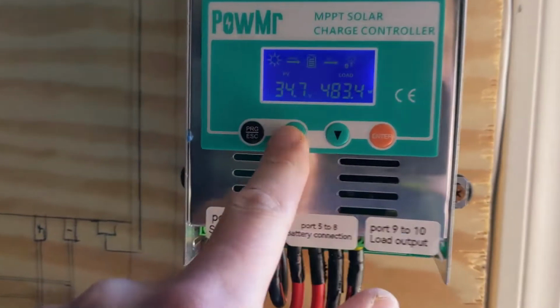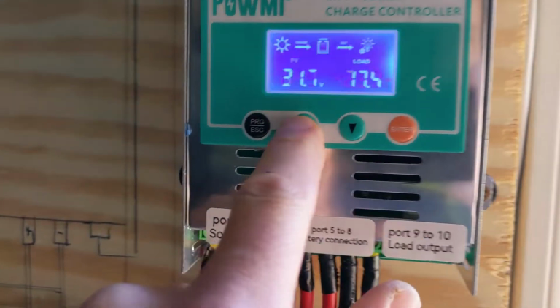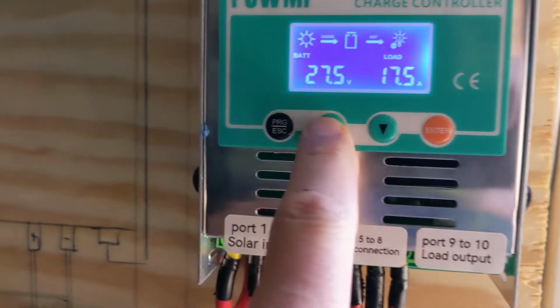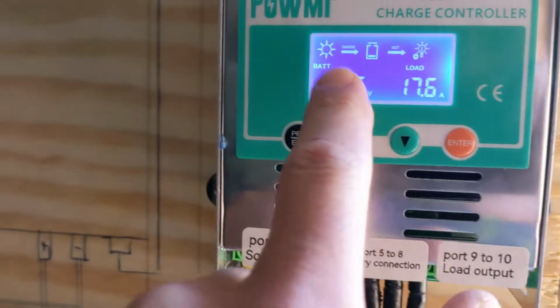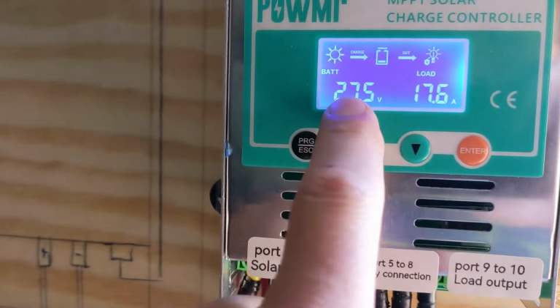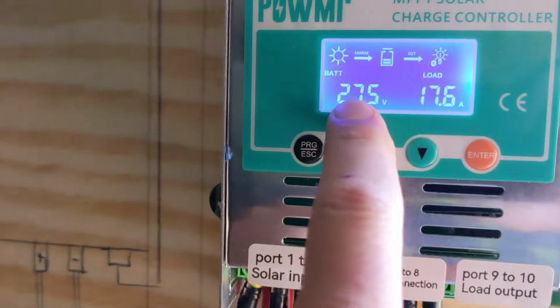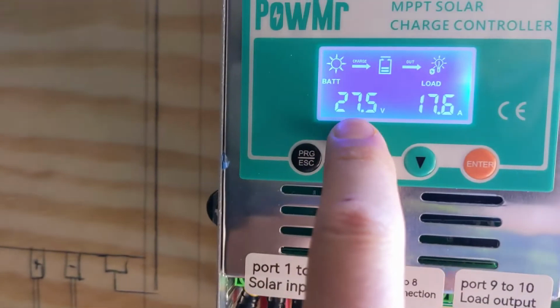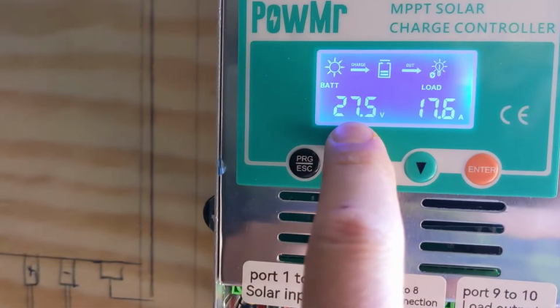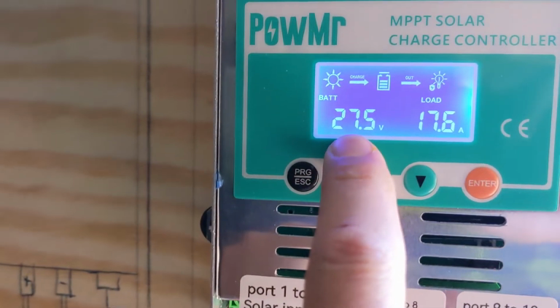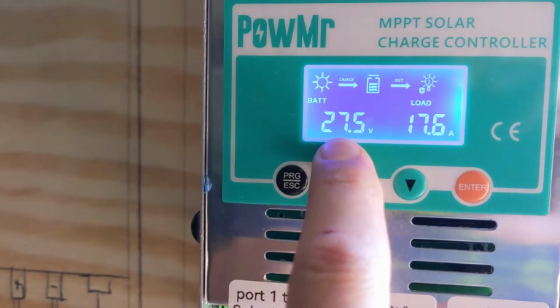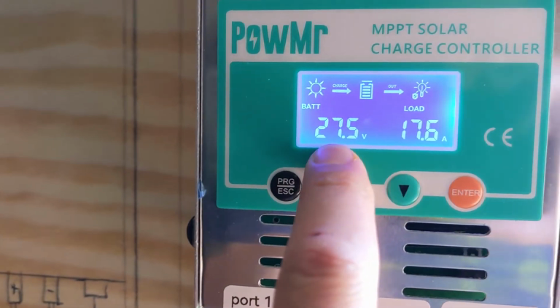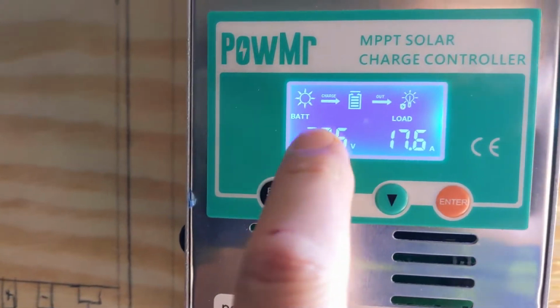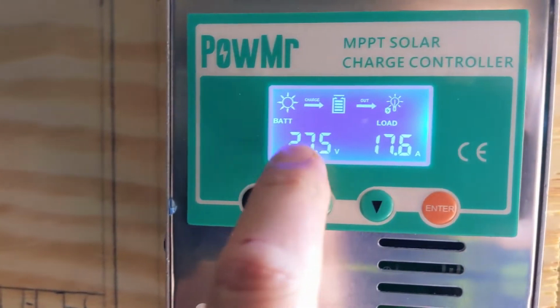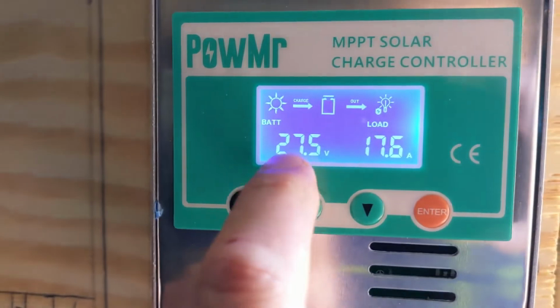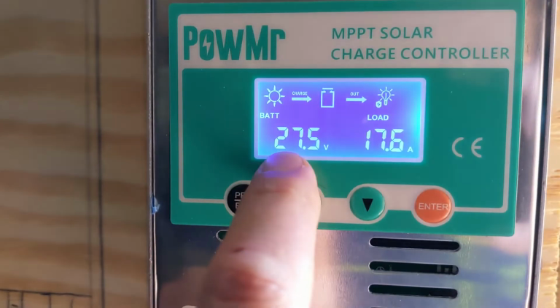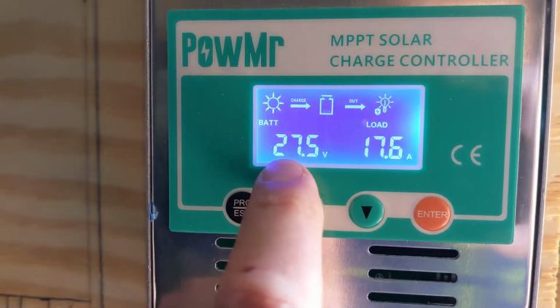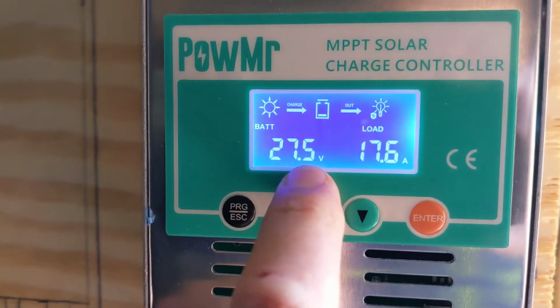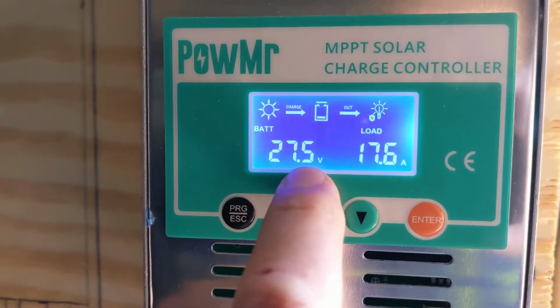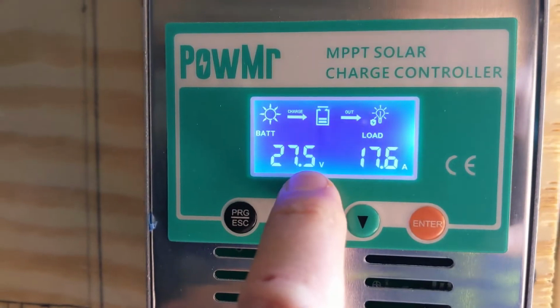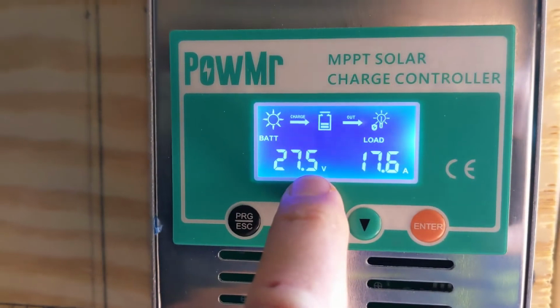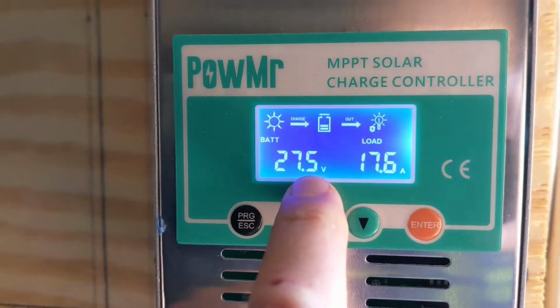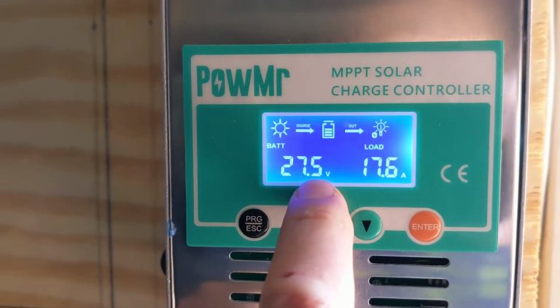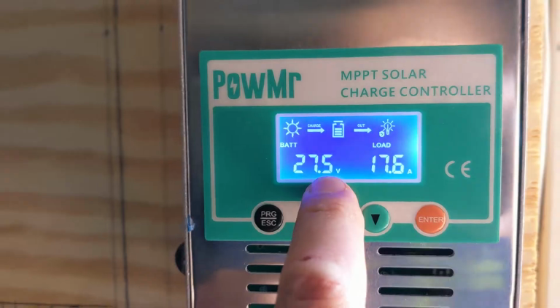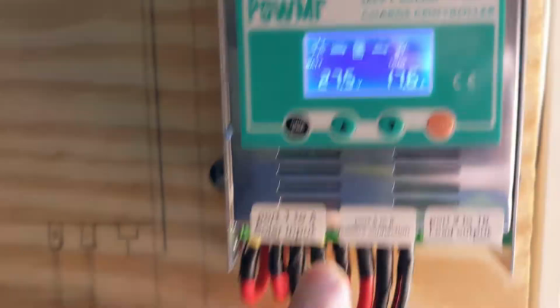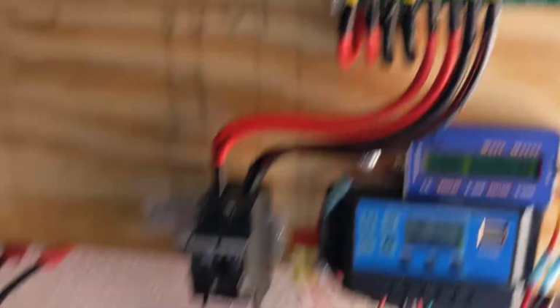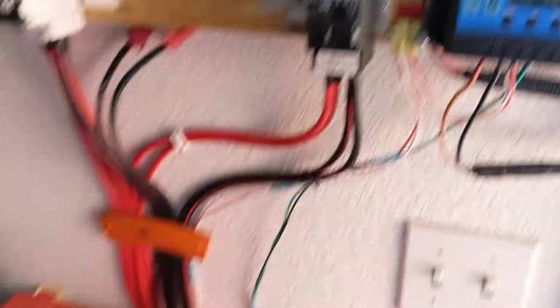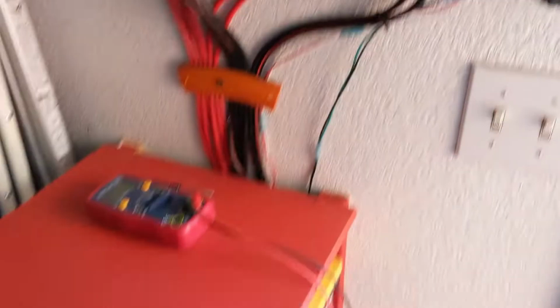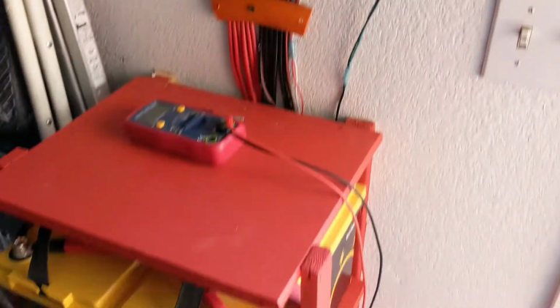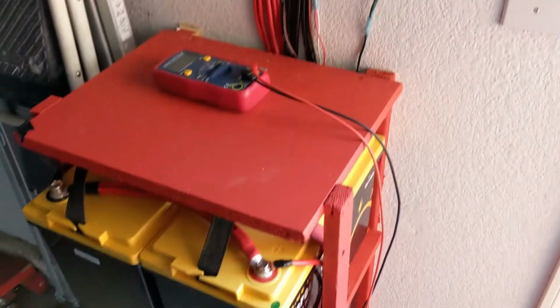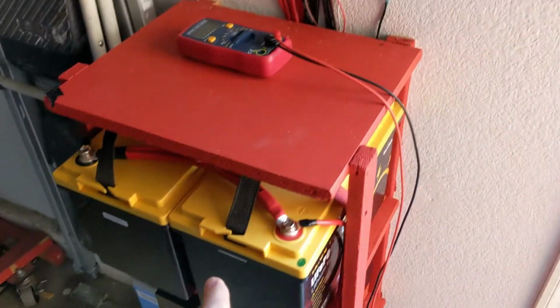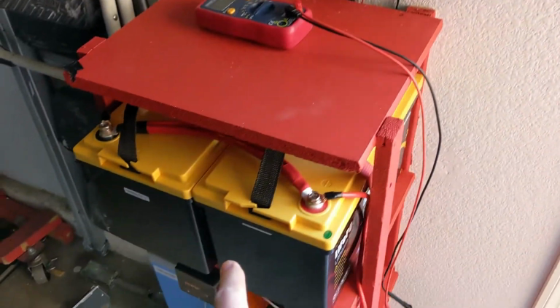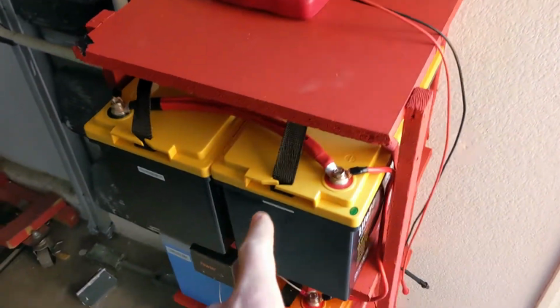I'm waiting for them to fill up. 27.5 volts — the total voltage for the system.